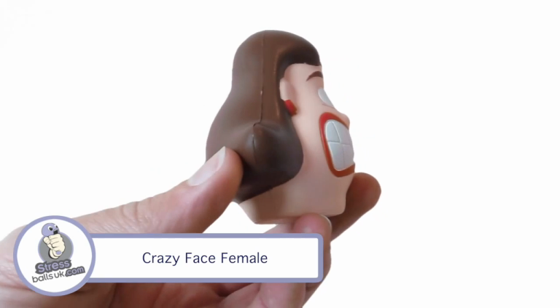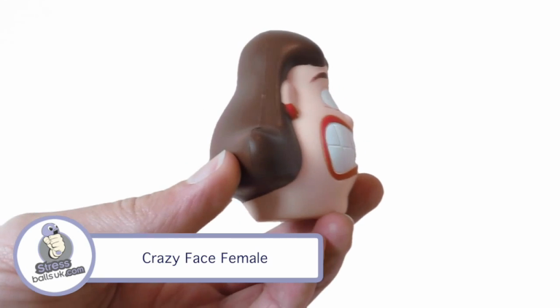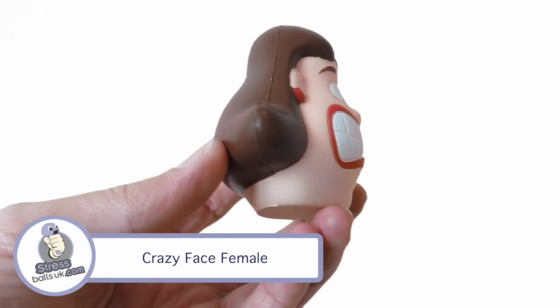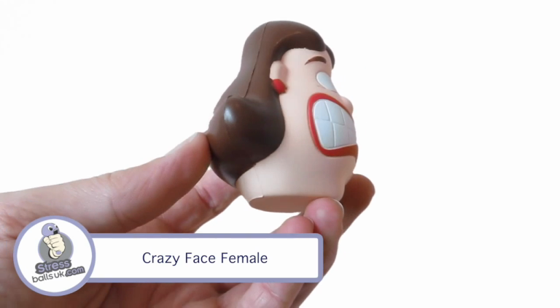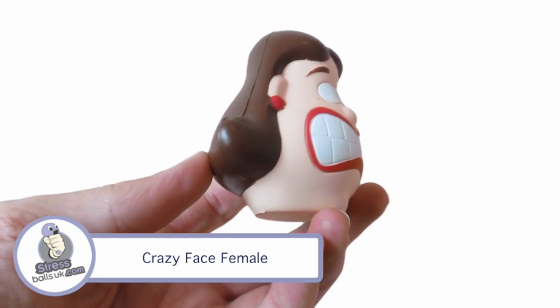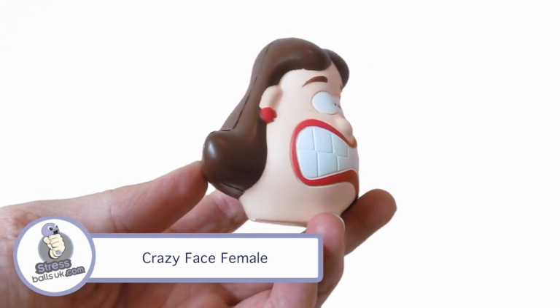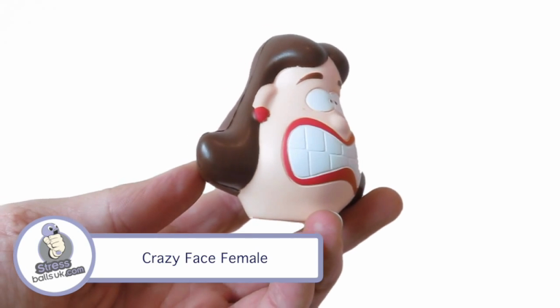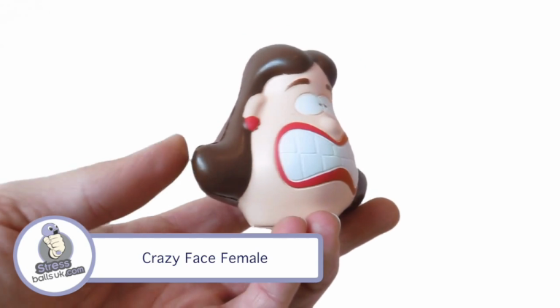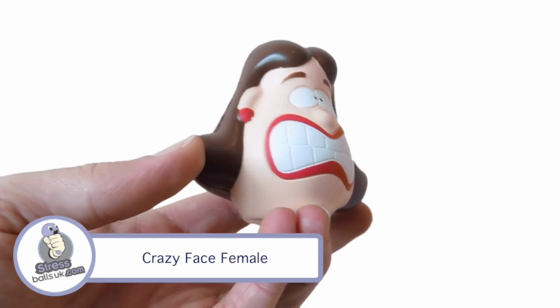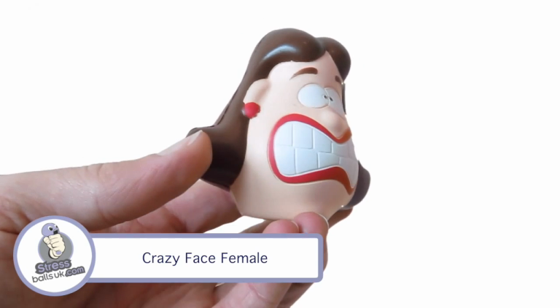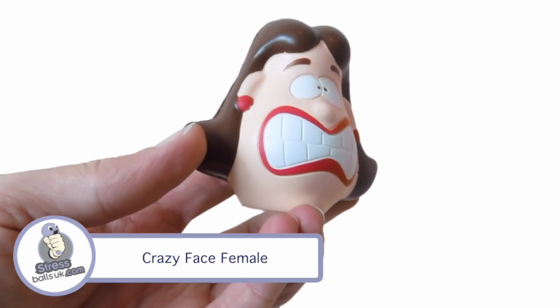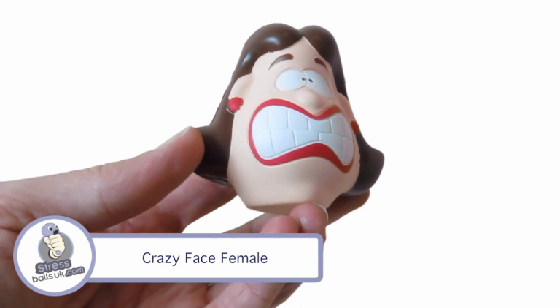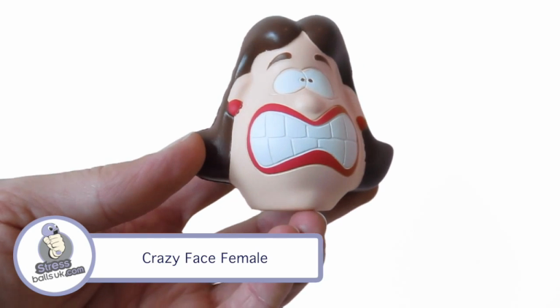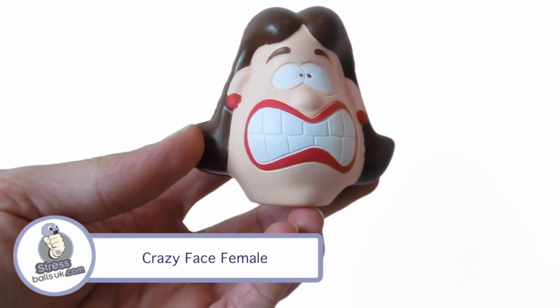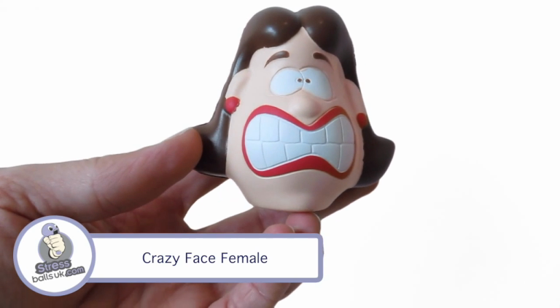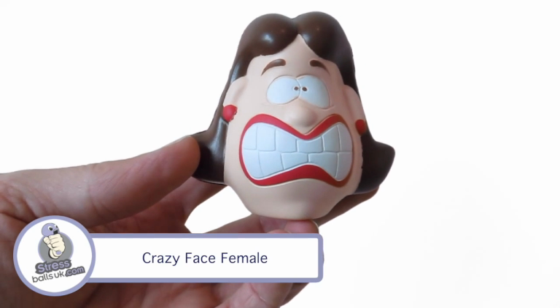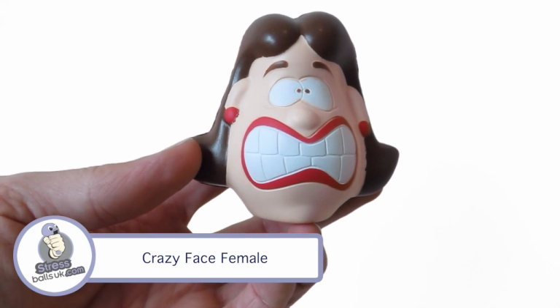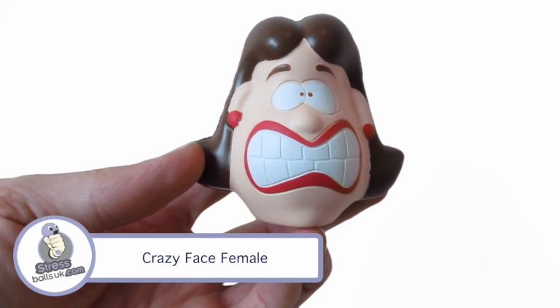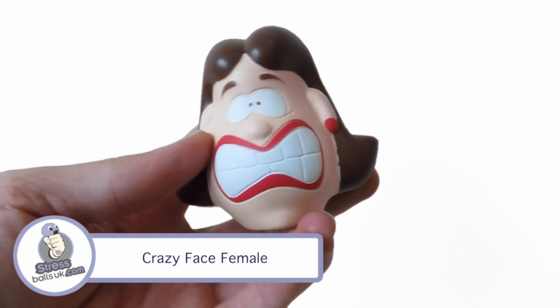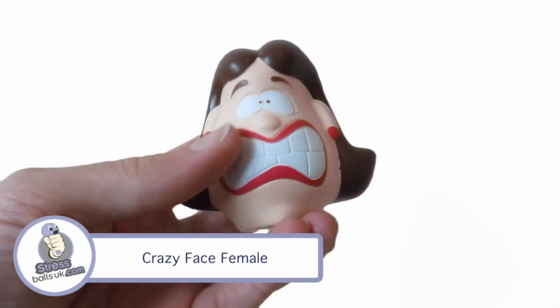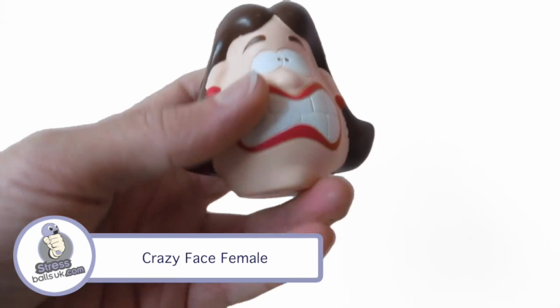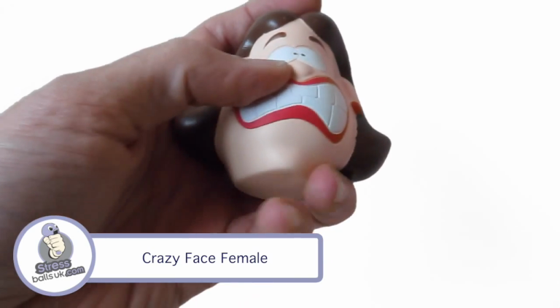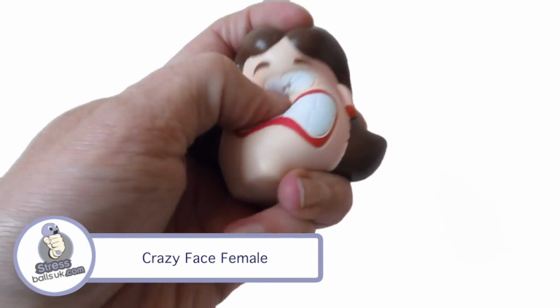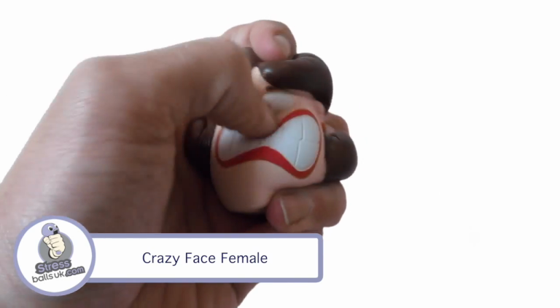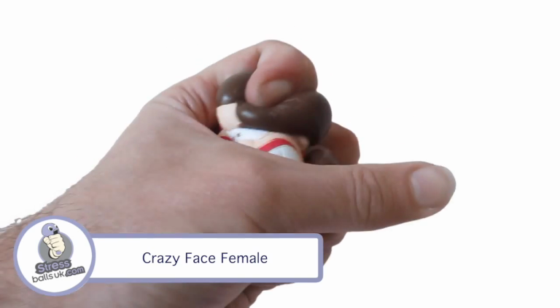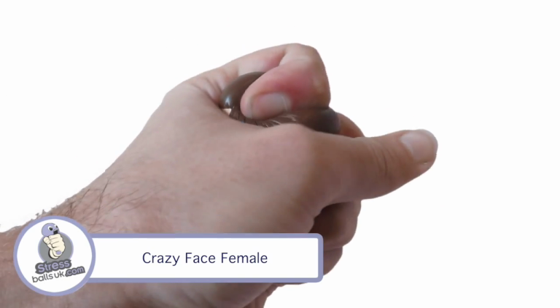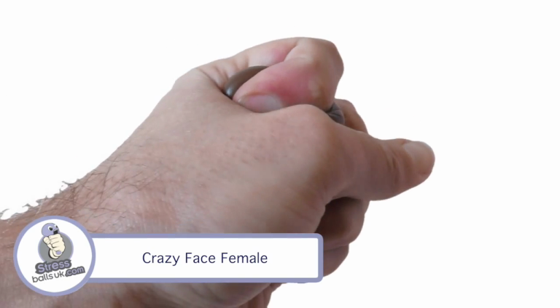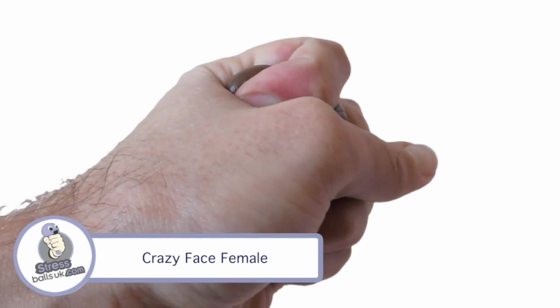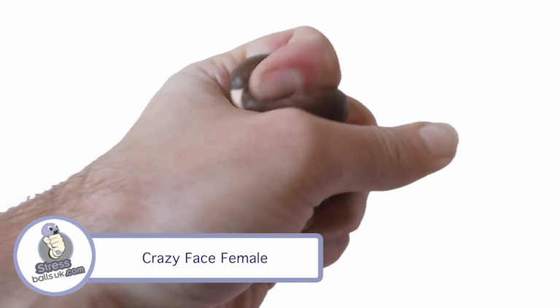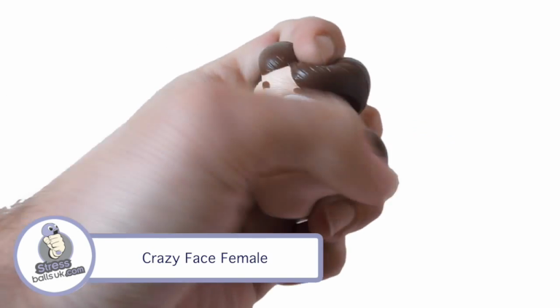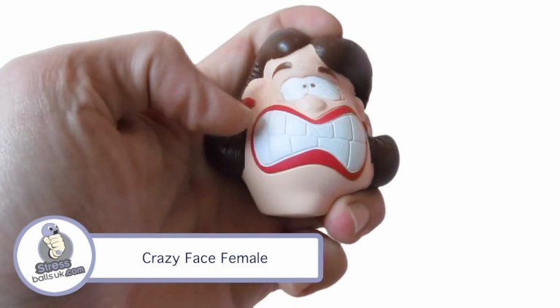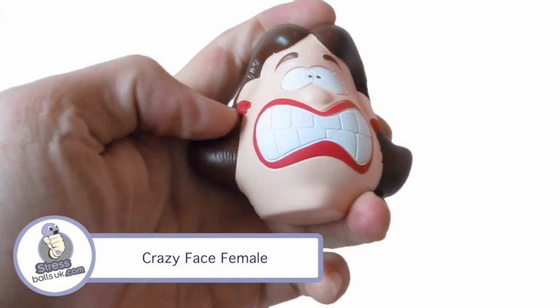It has great painted details on the face, as you can see here. Perfect to squeeze in the palm of the hand.